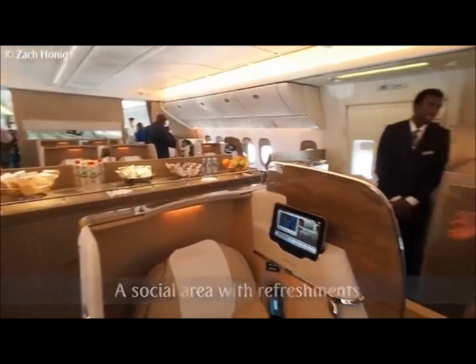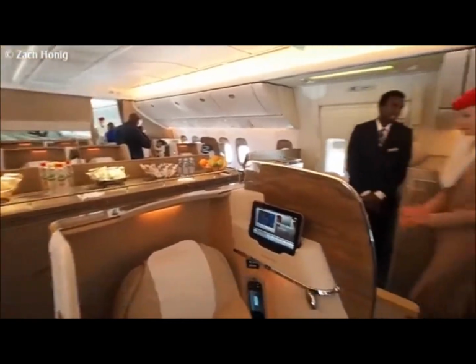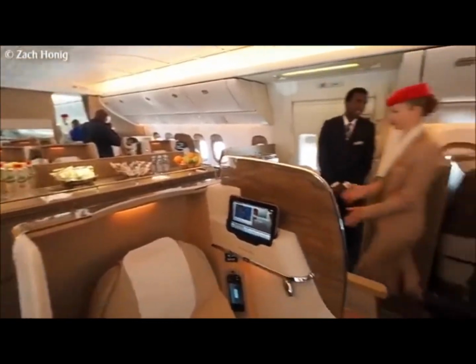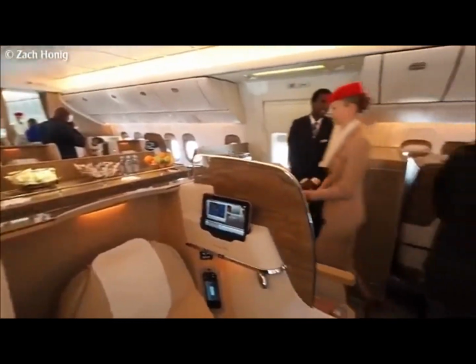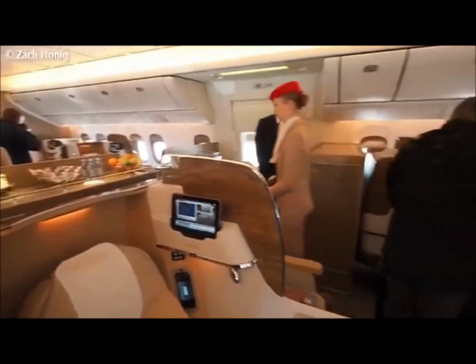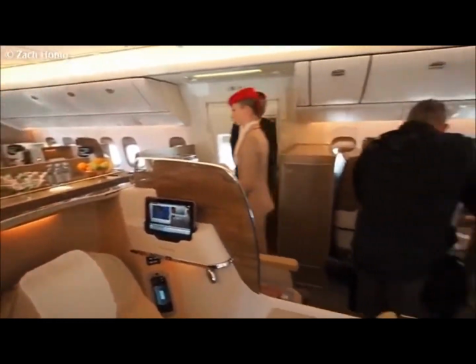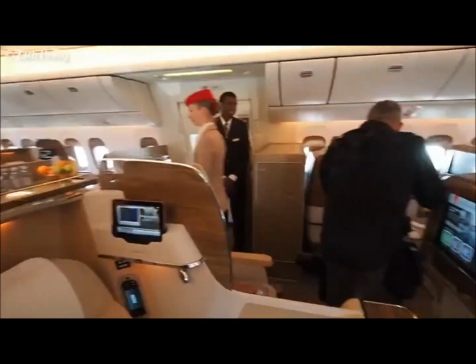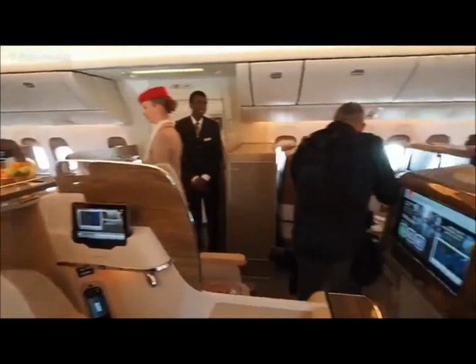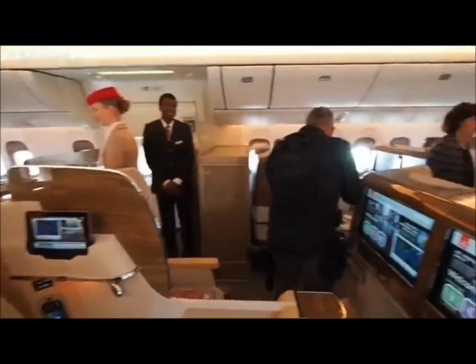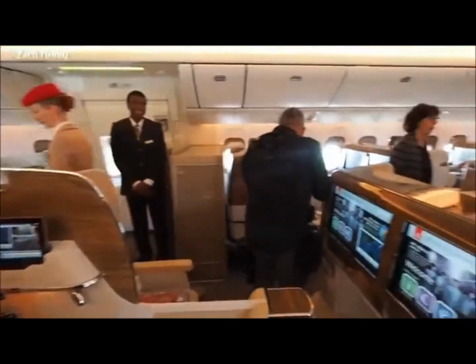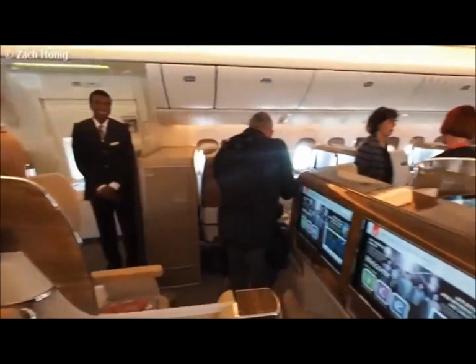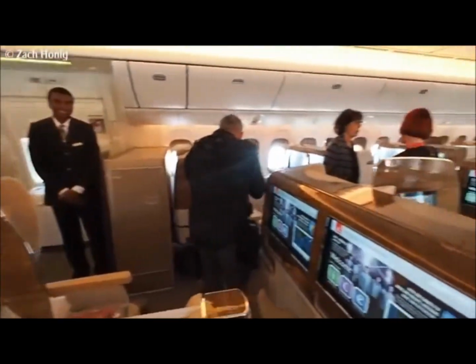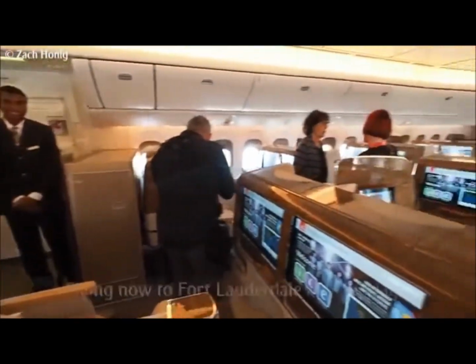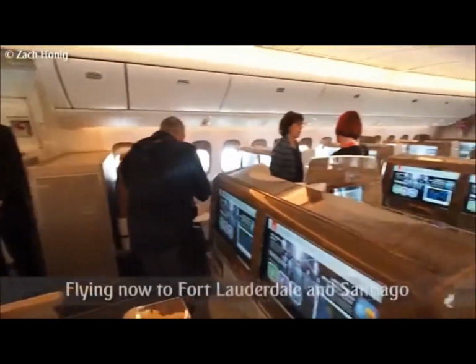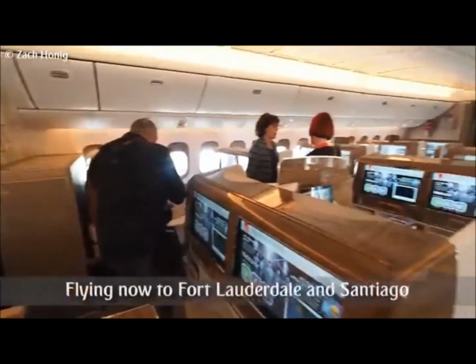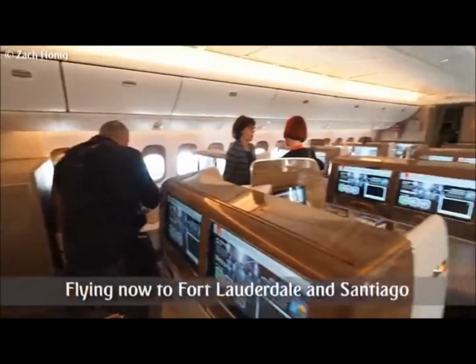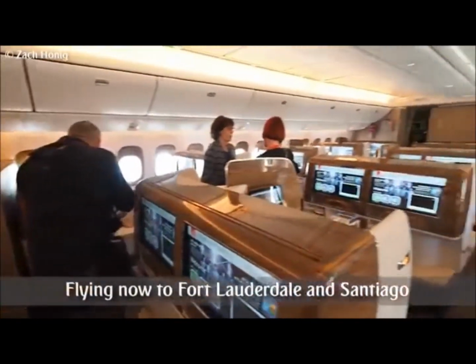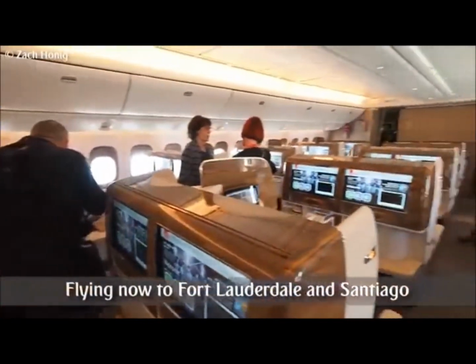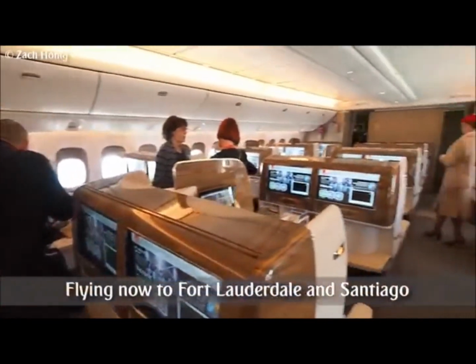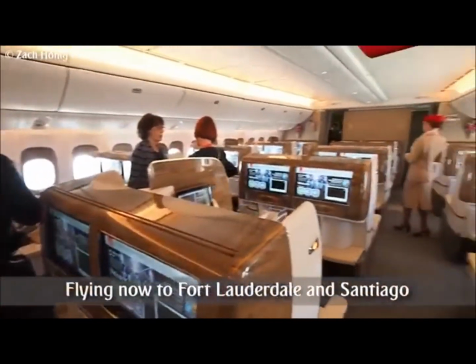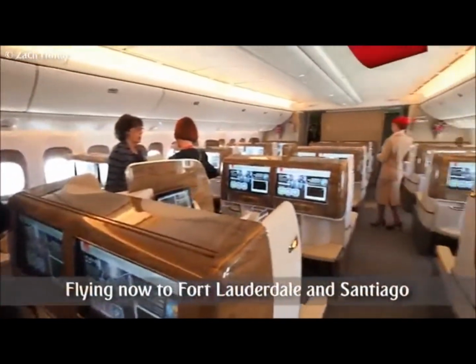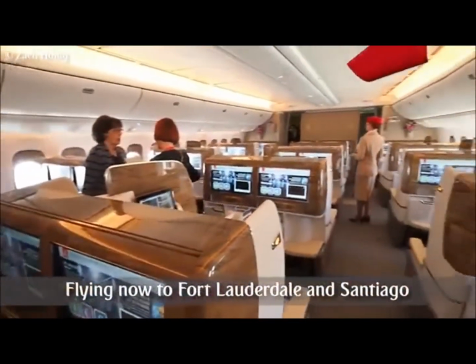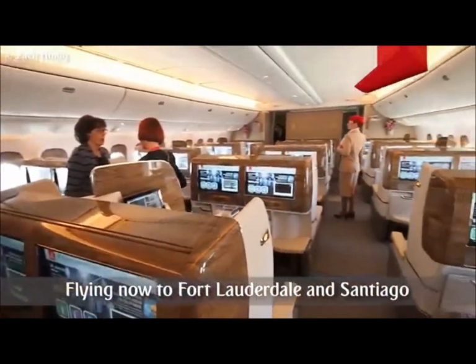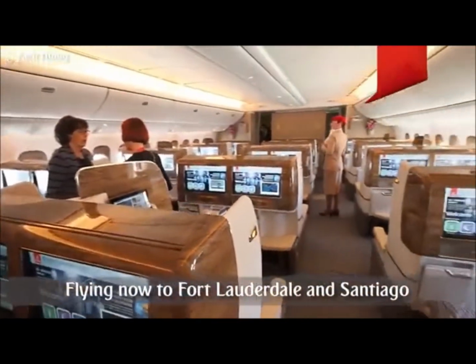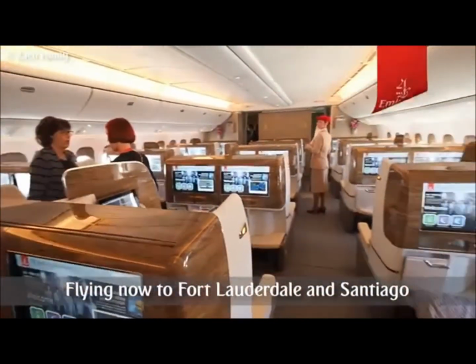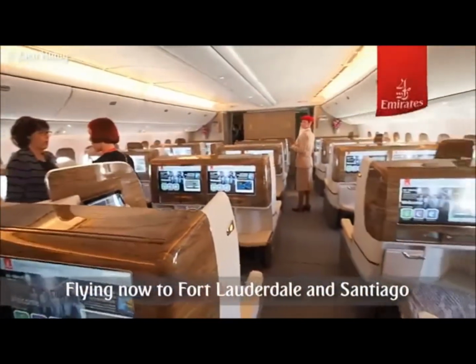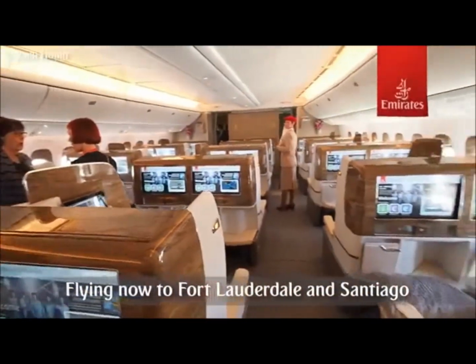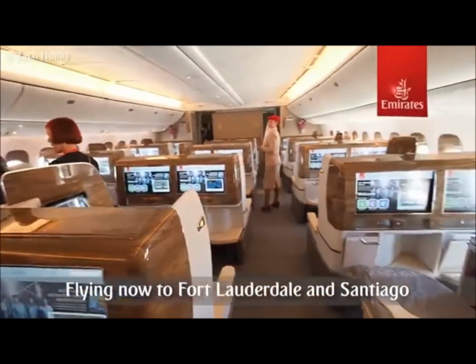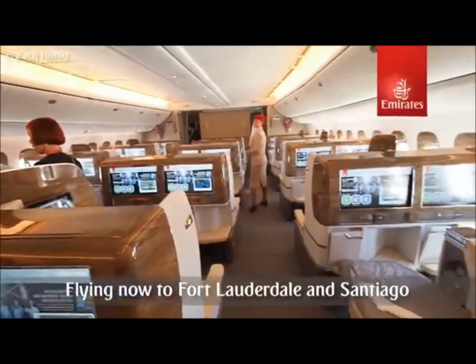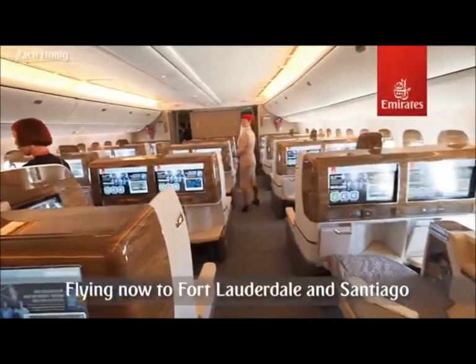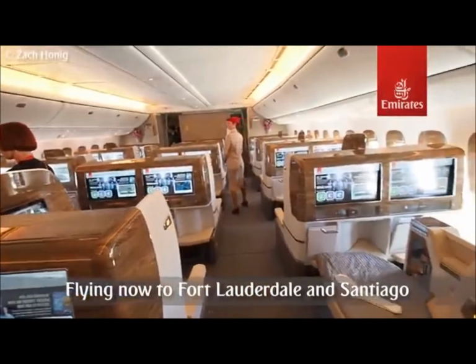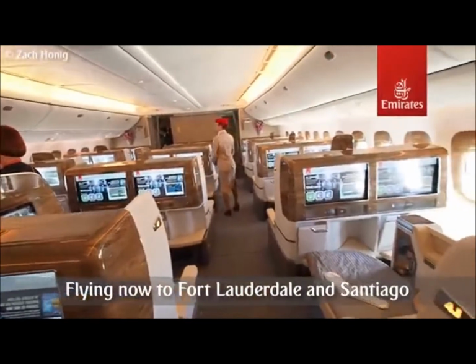This has been a very quick look at the 777-200LR, now flying to Fort Lauderdale.